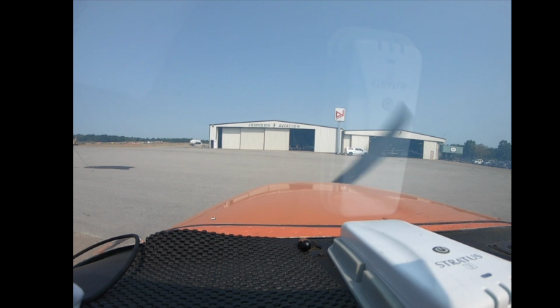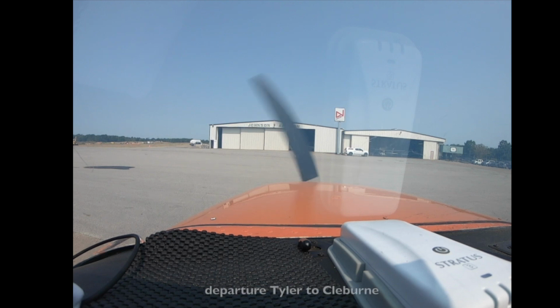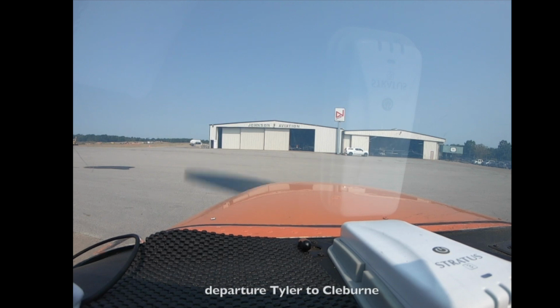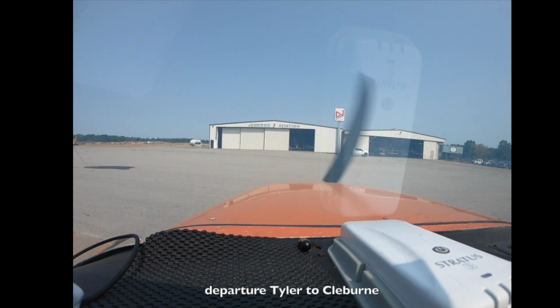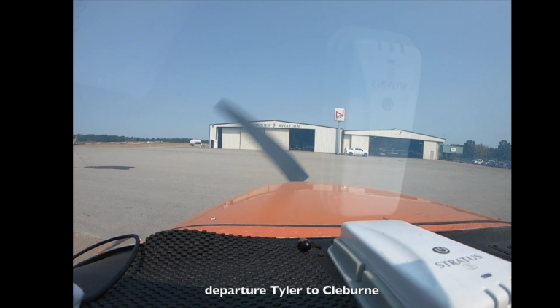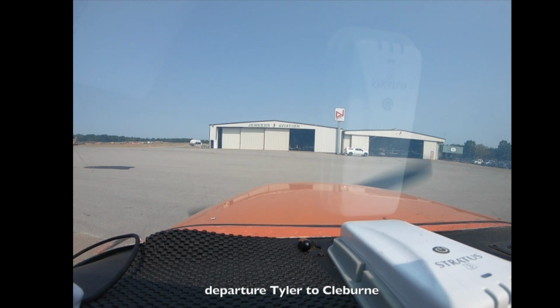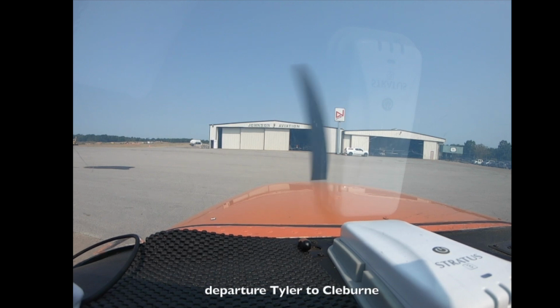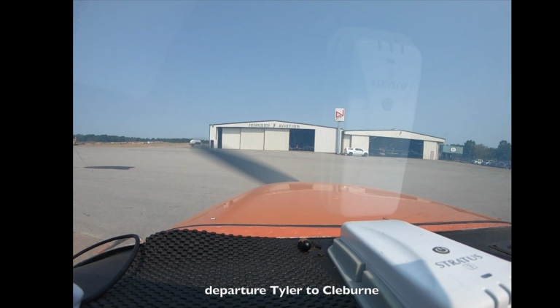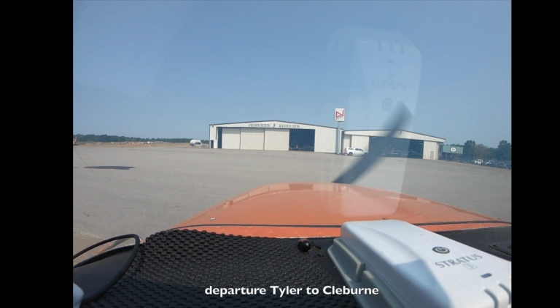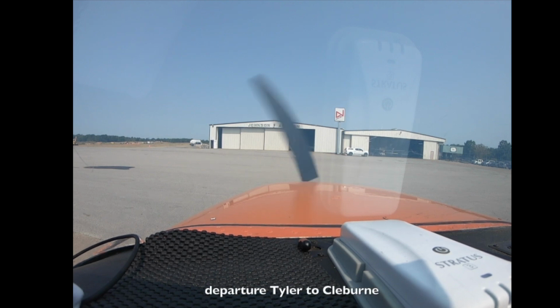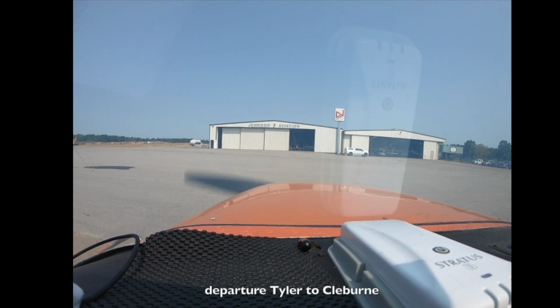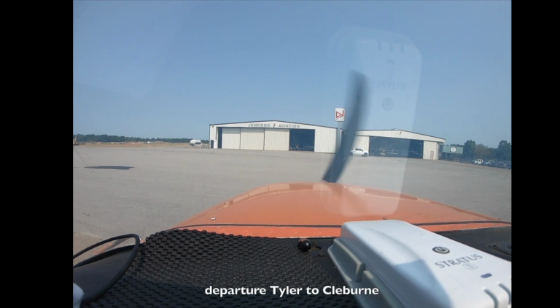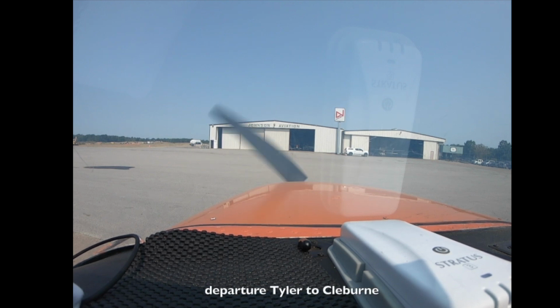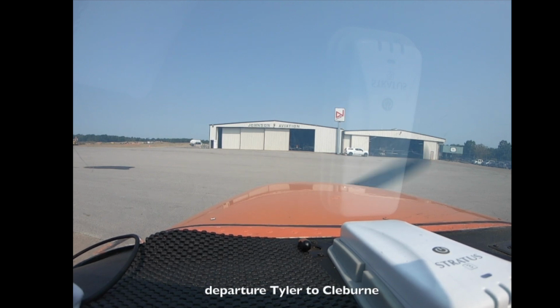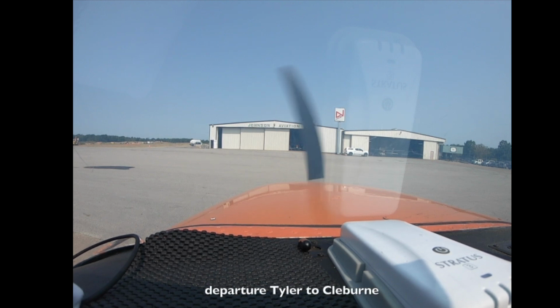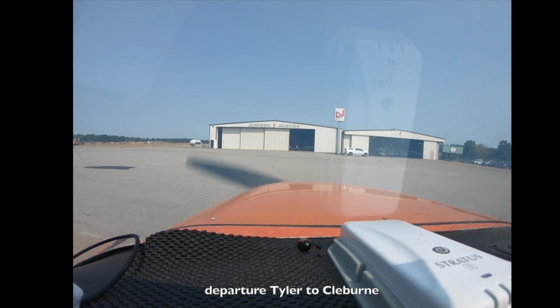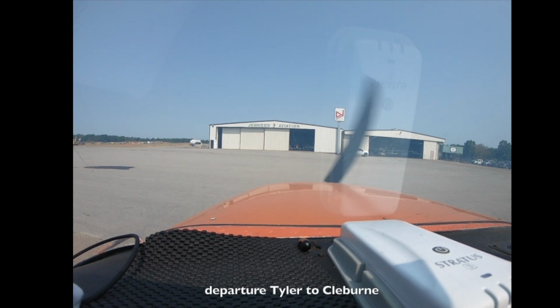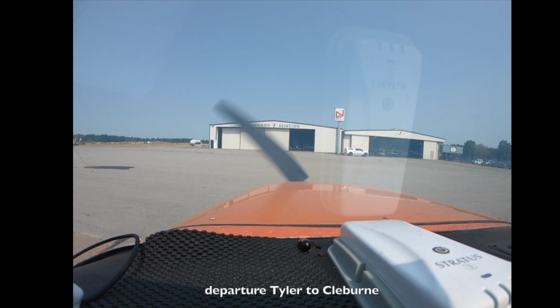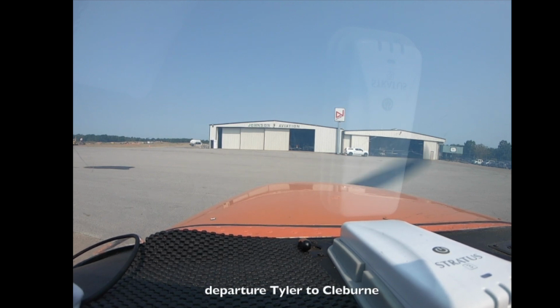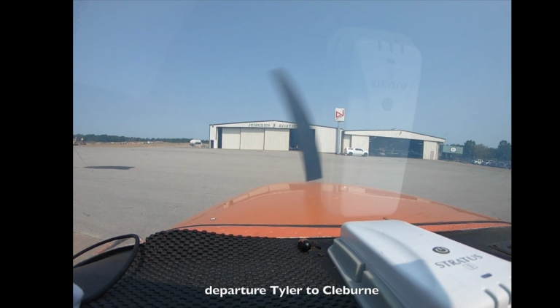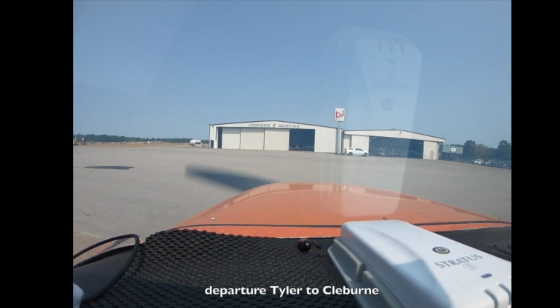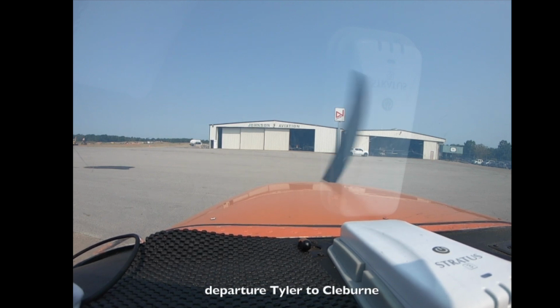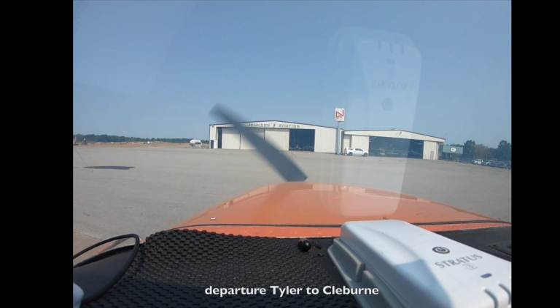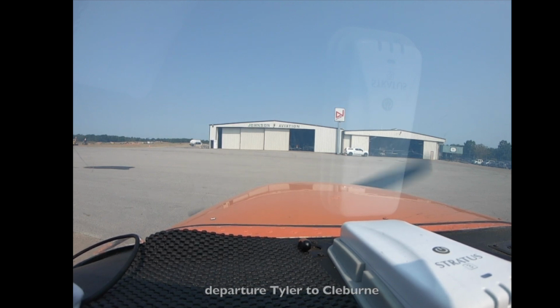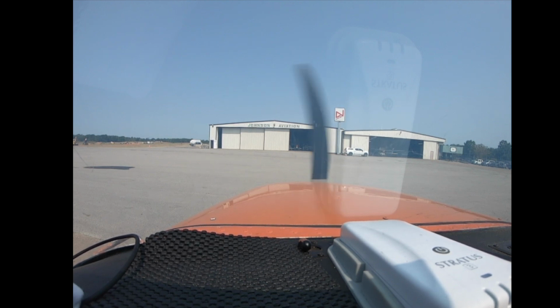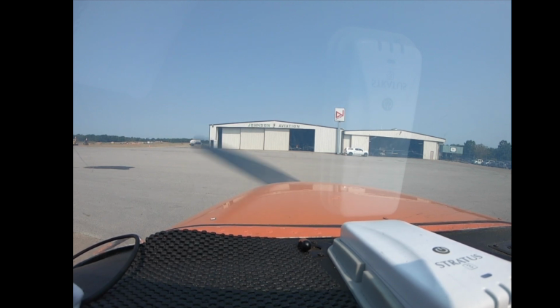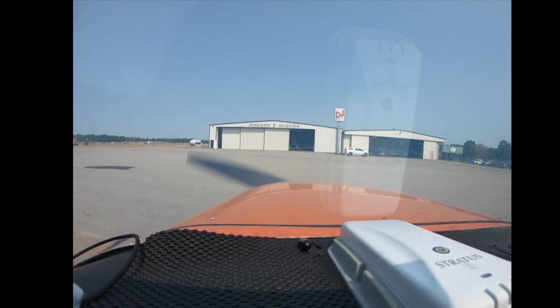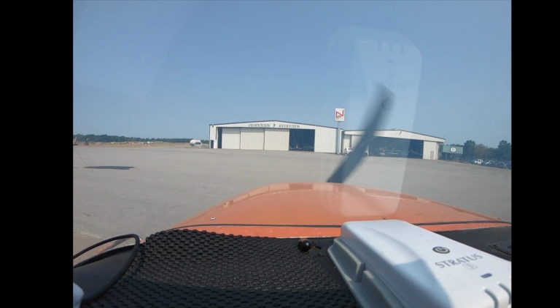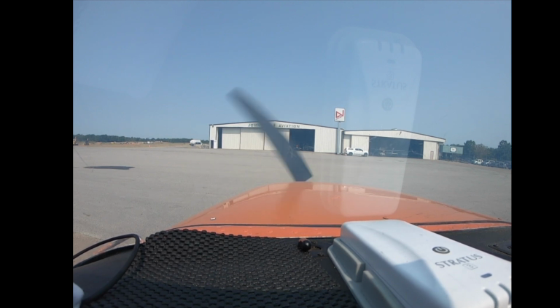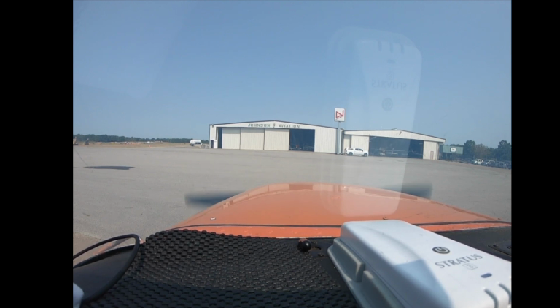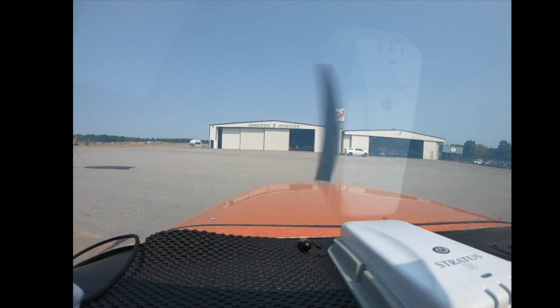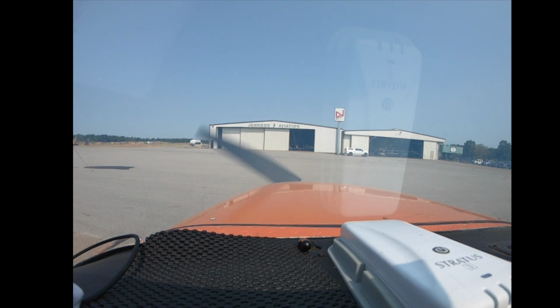Tyler Ground, Skyhawk 1802 Victor. We're ready at Johnson. We have Mike.